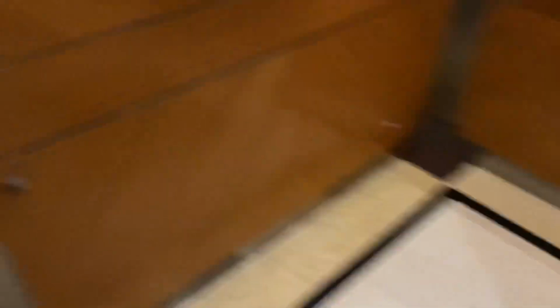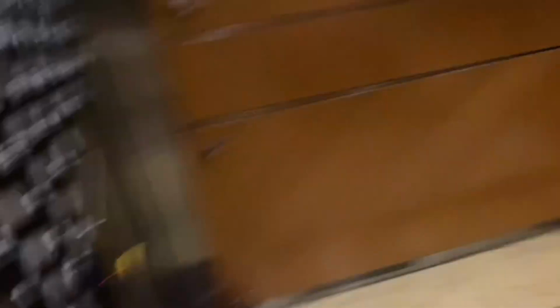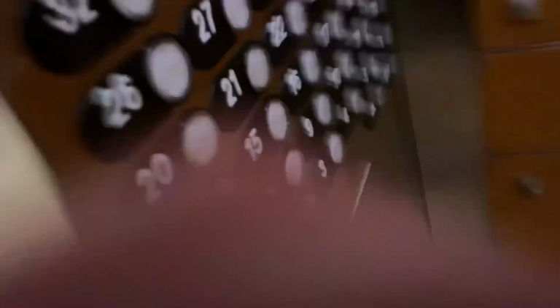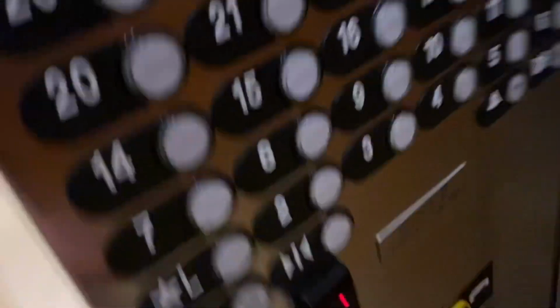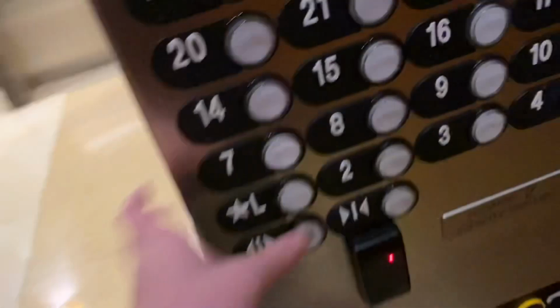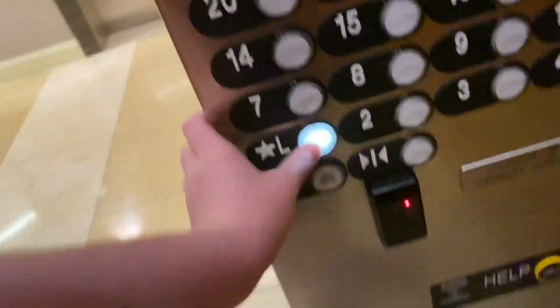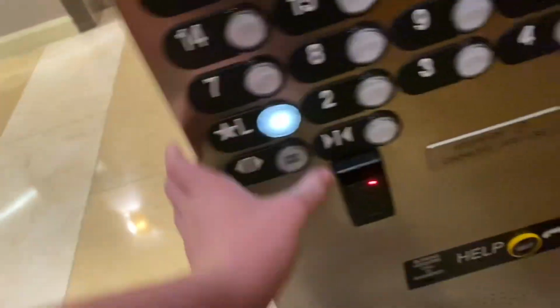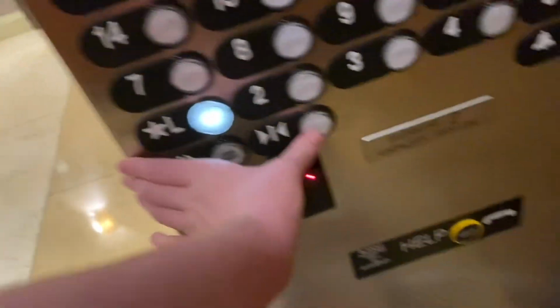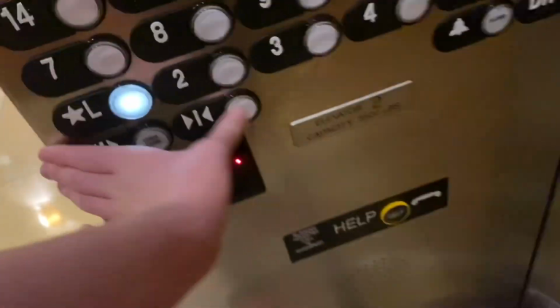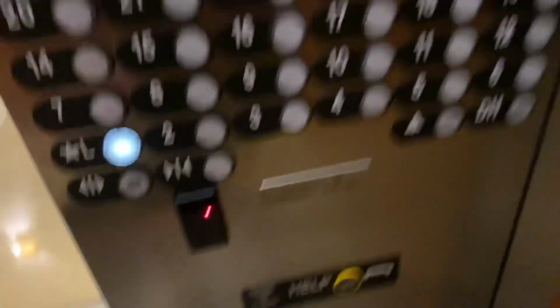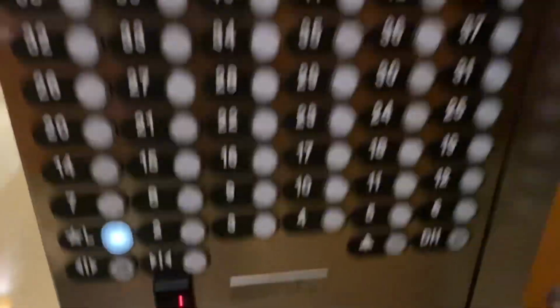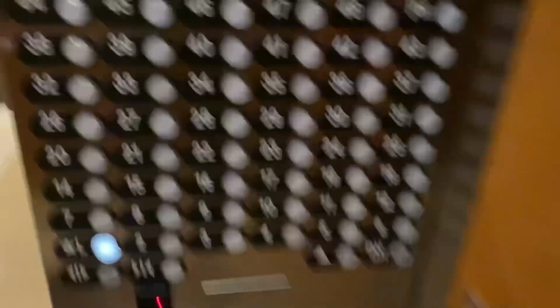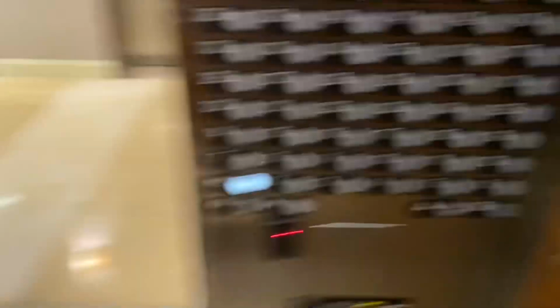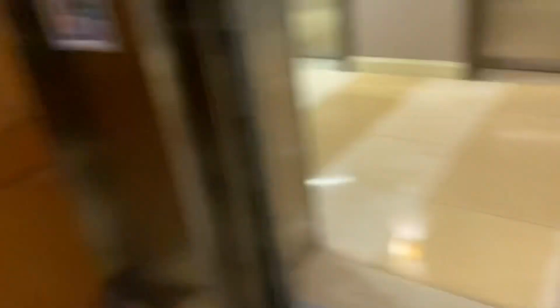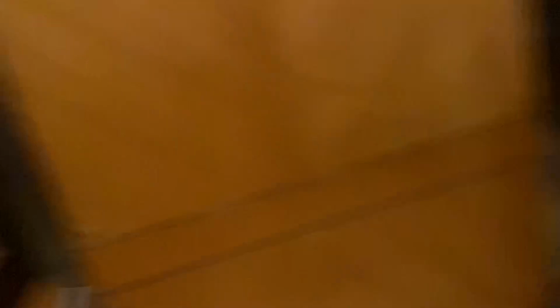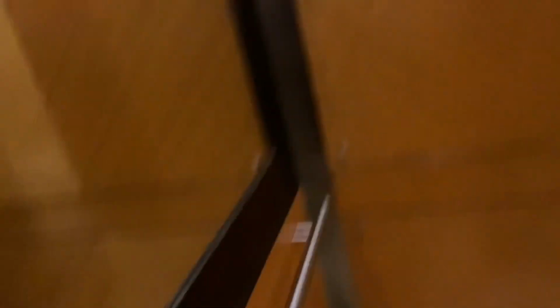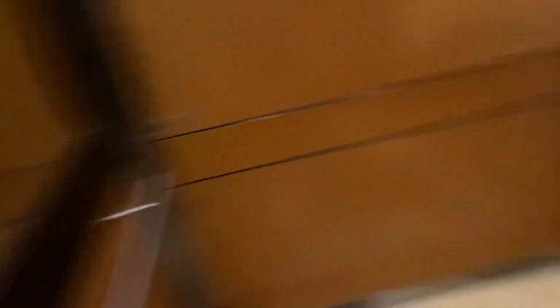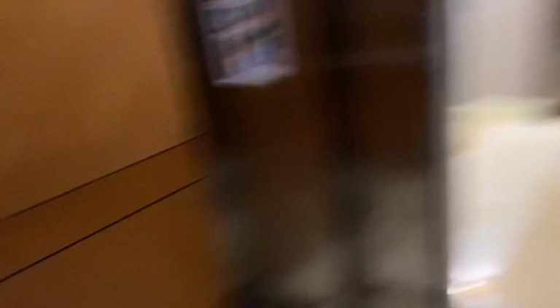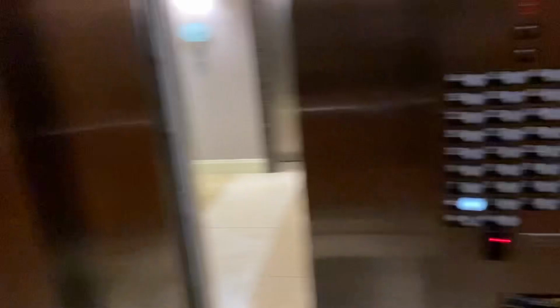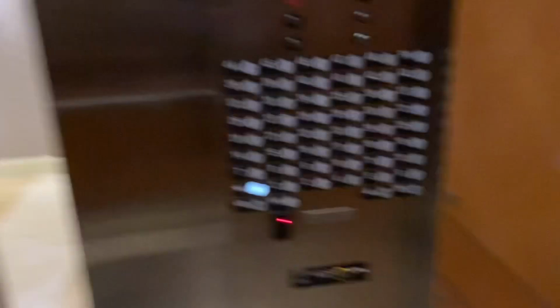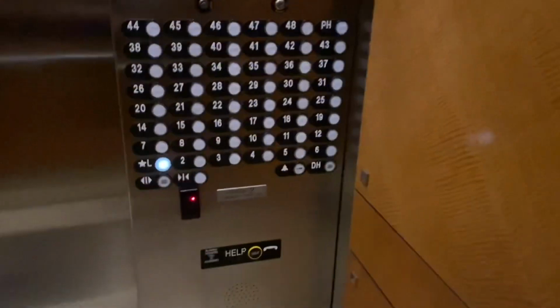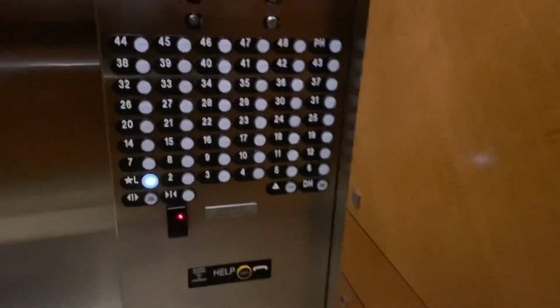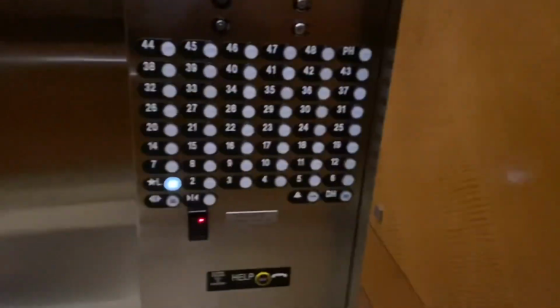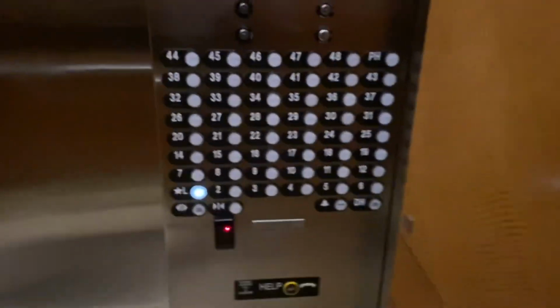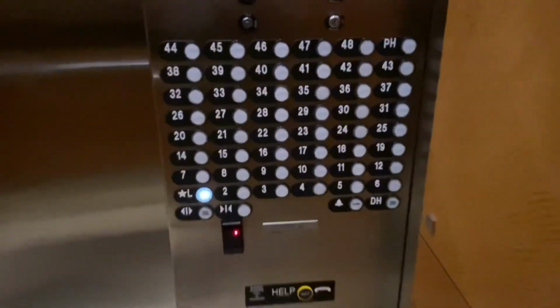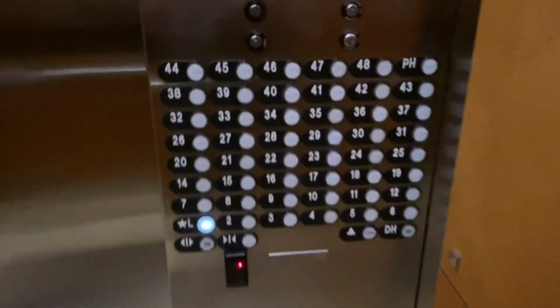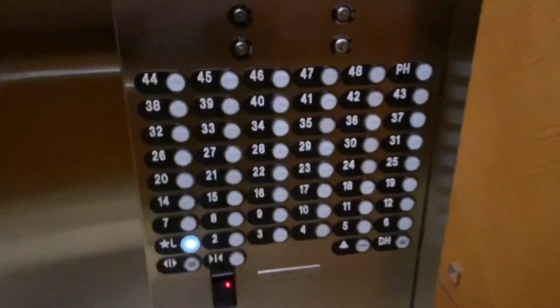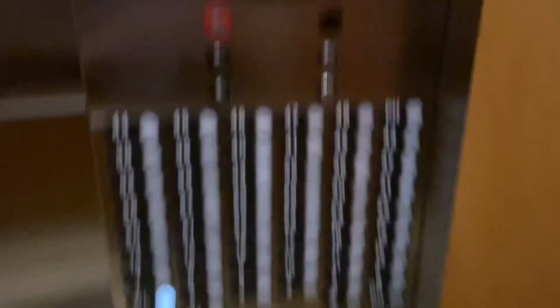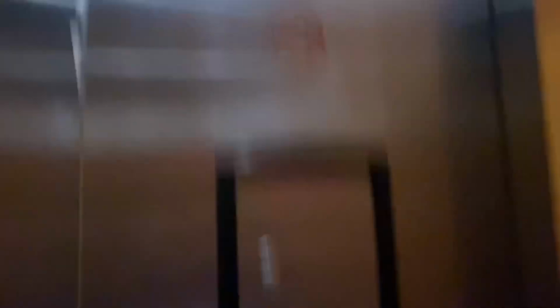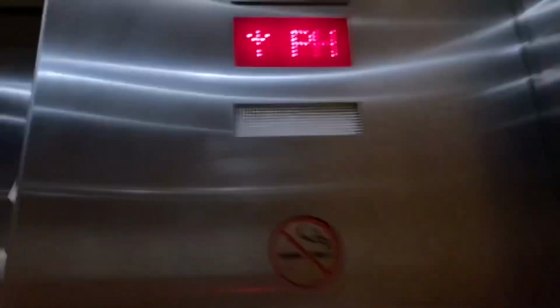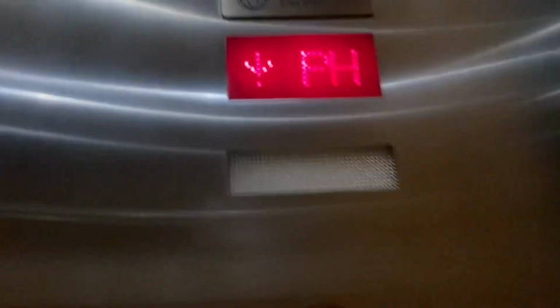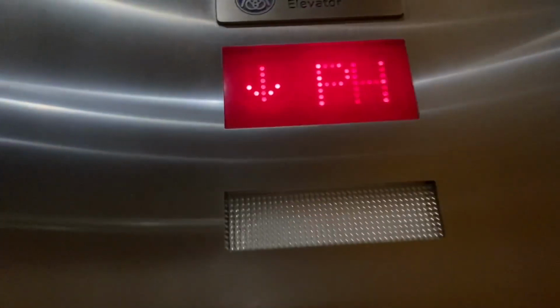We're going down to the lobby. This one has a single slide, a two-speed door, and it says PH on the button.